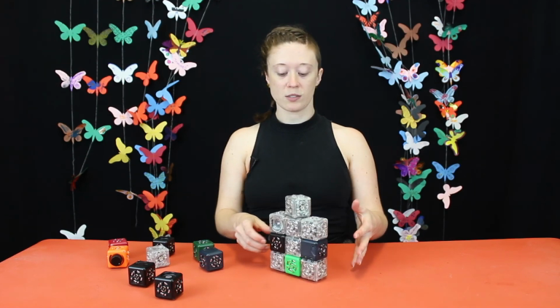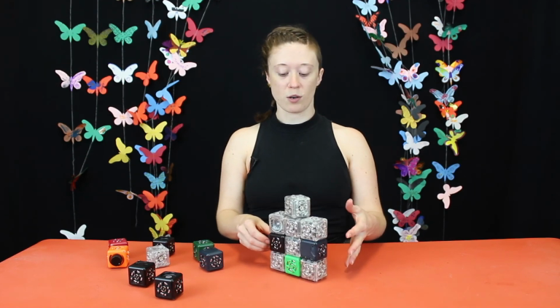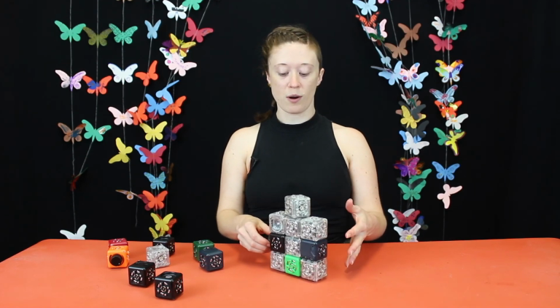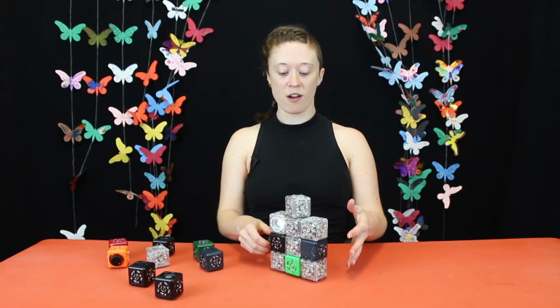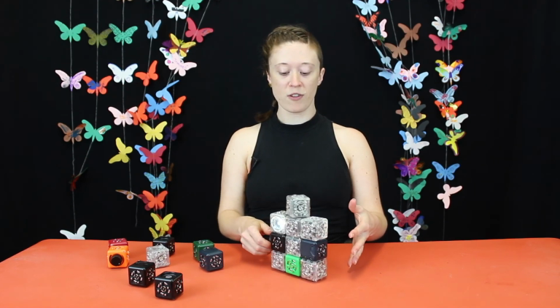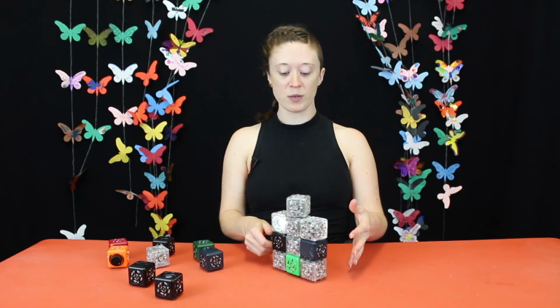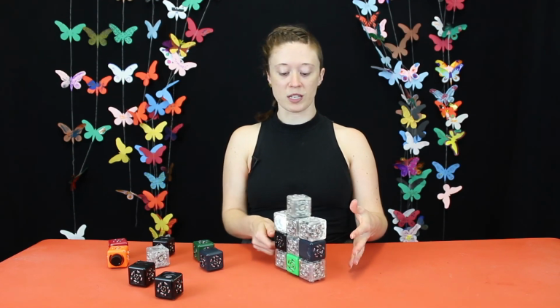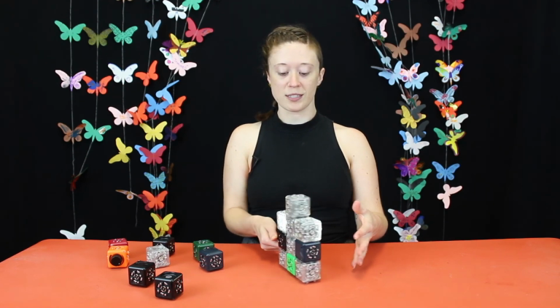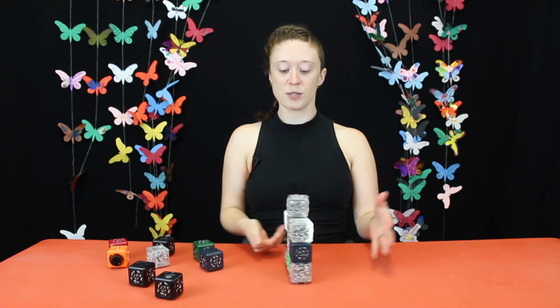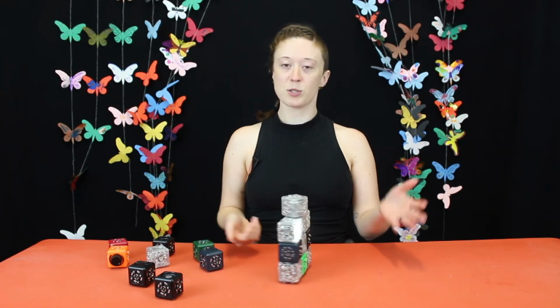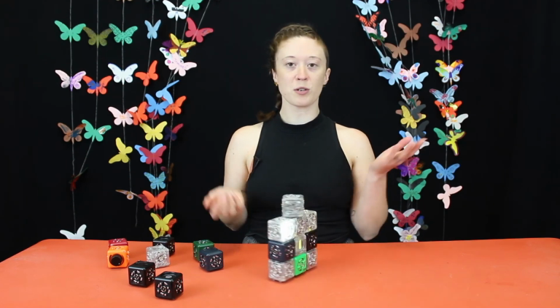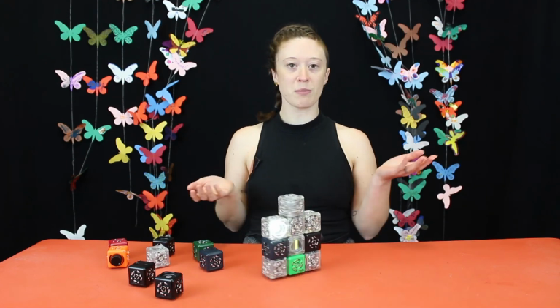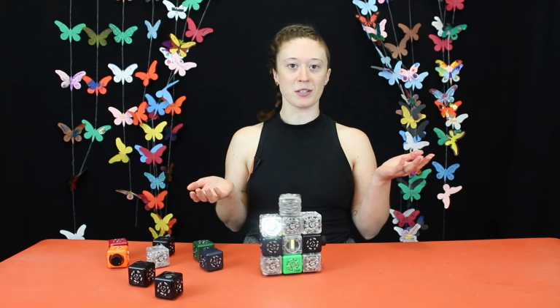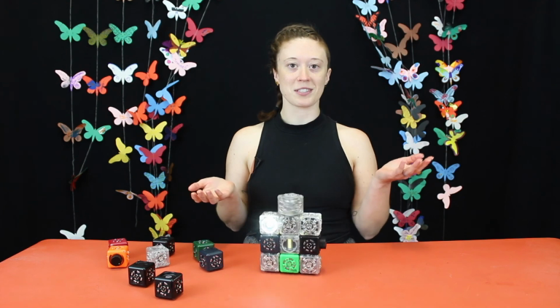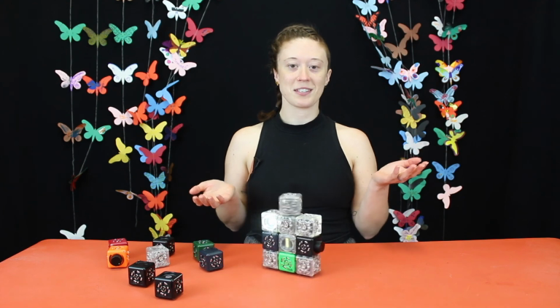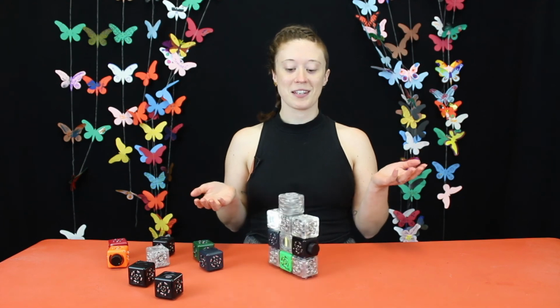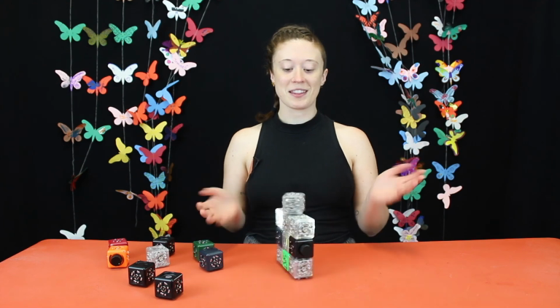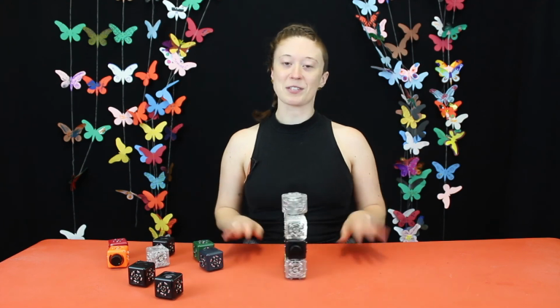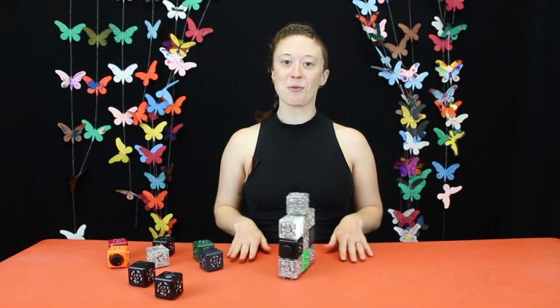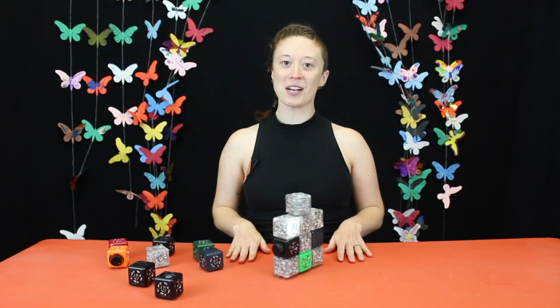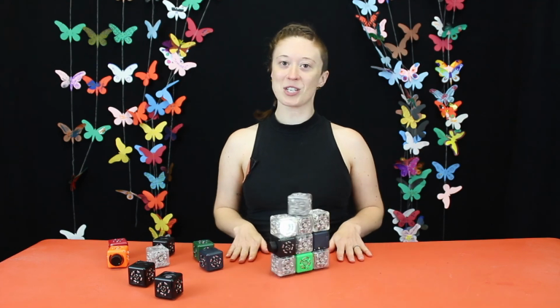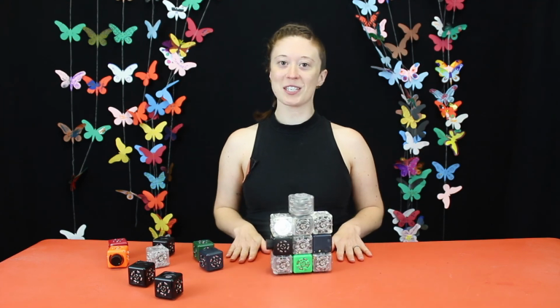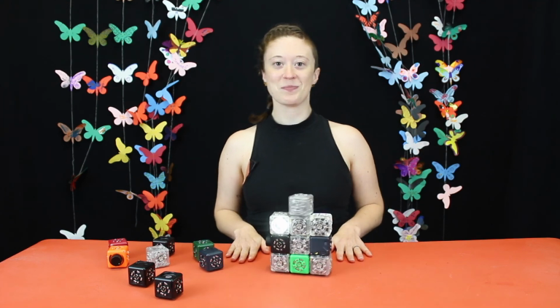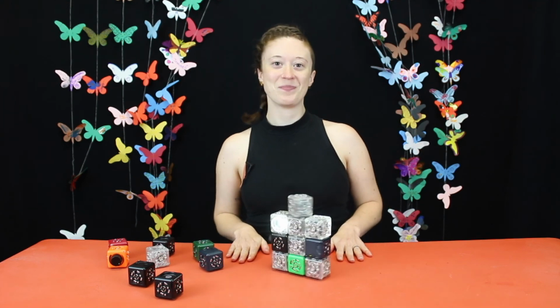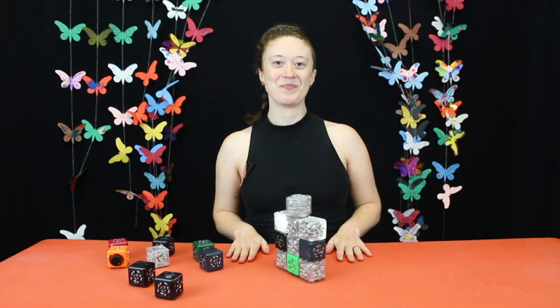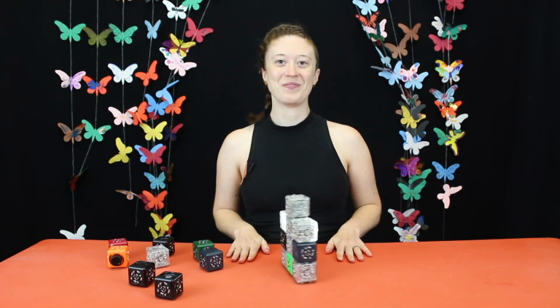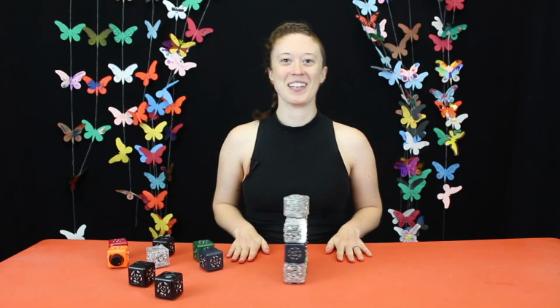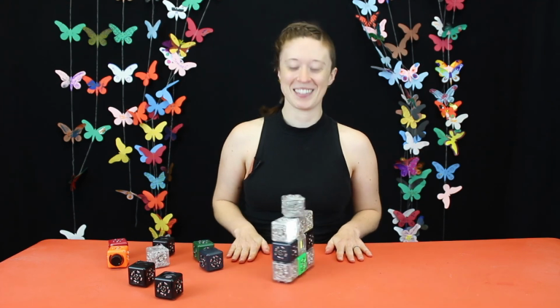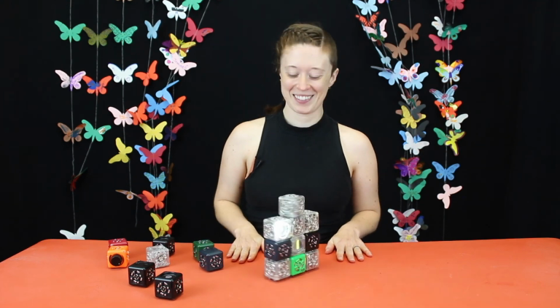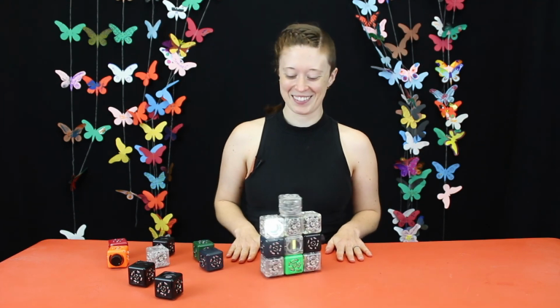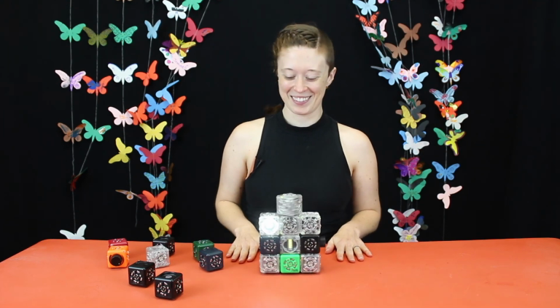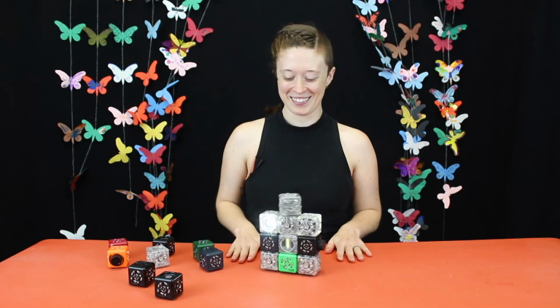So have fun with it, see what you can build. Thanks for watching! Bye bye.